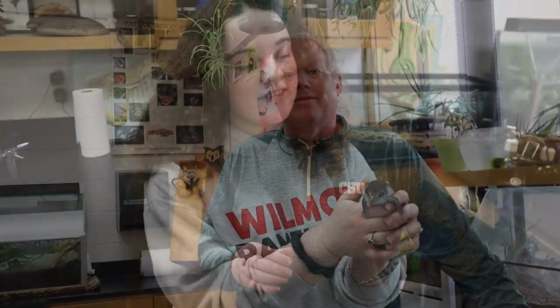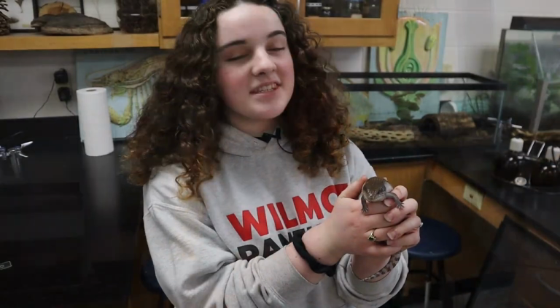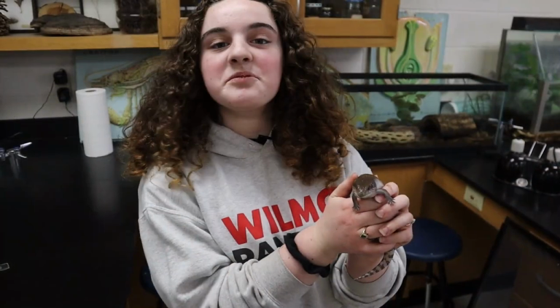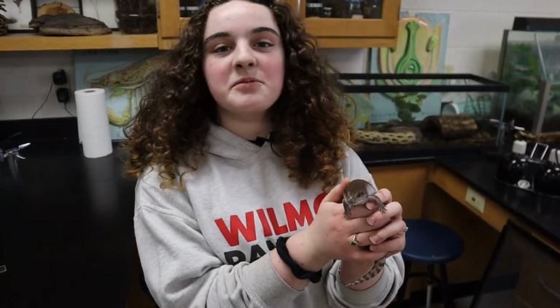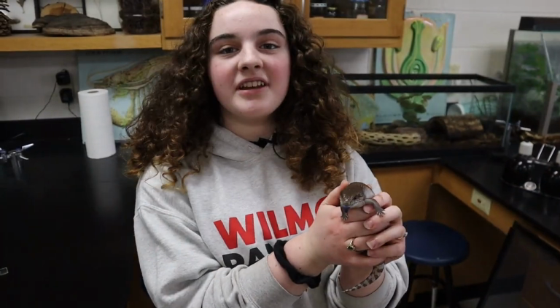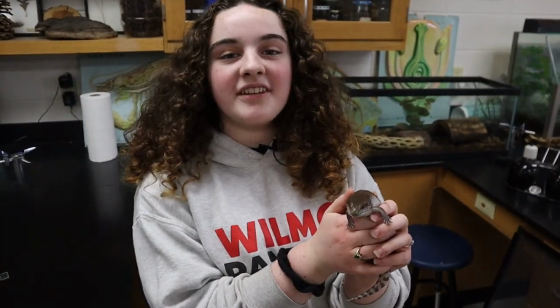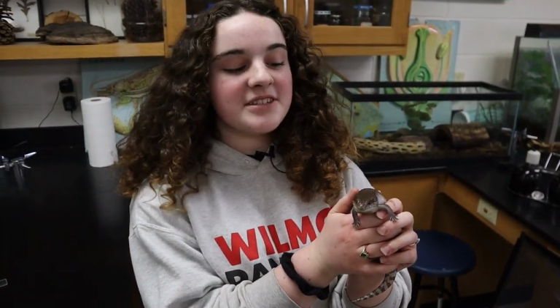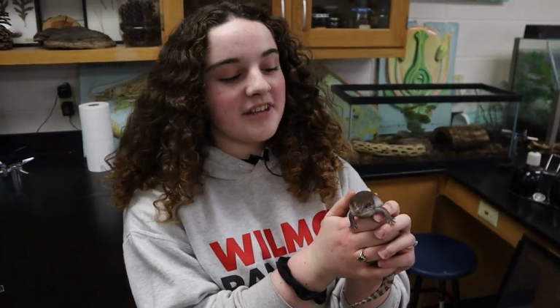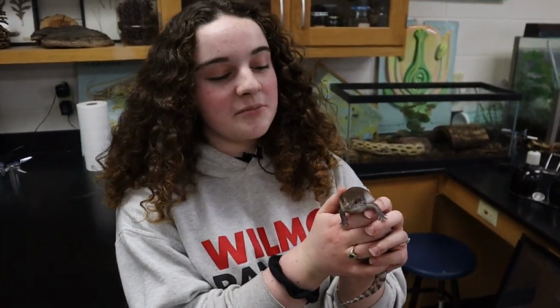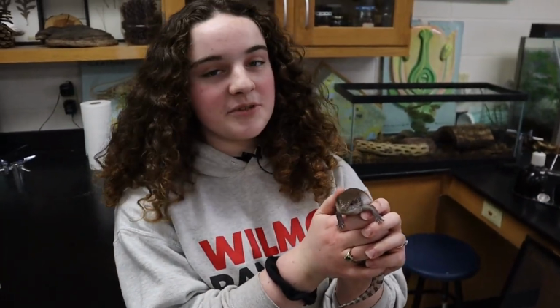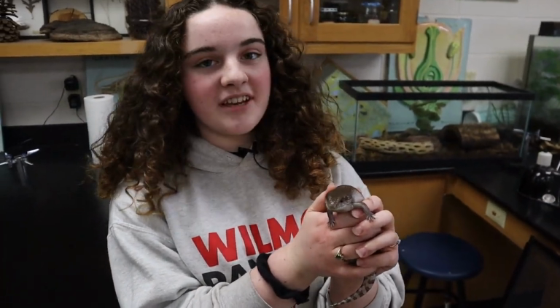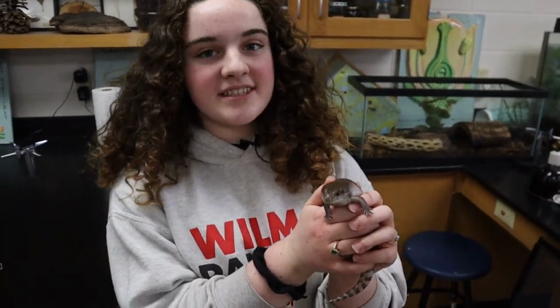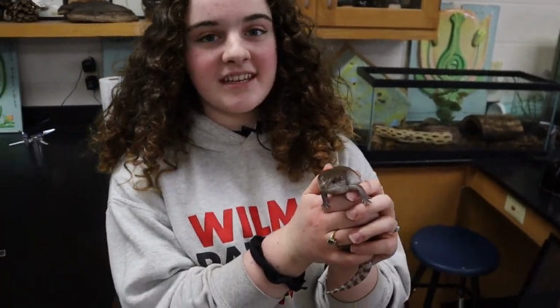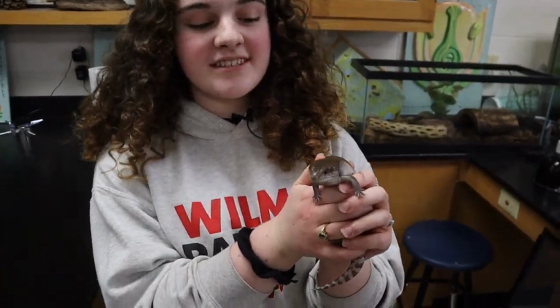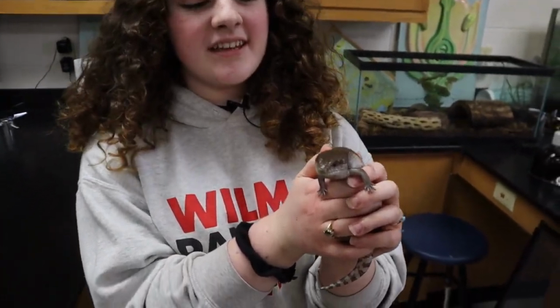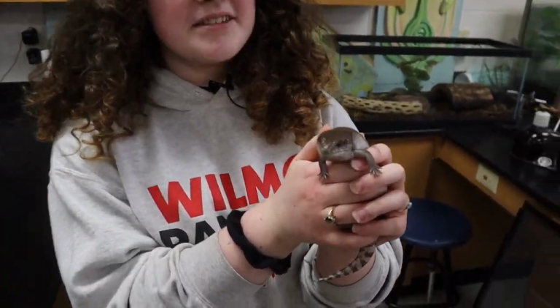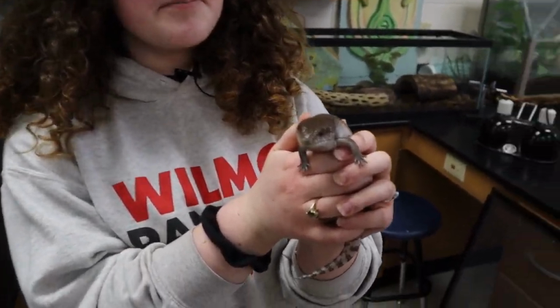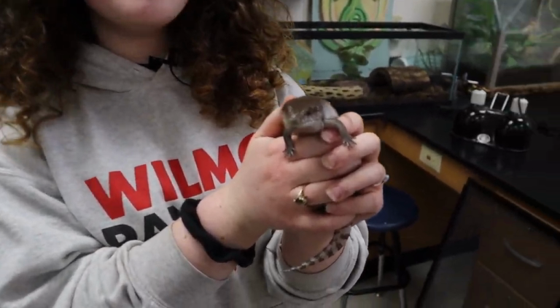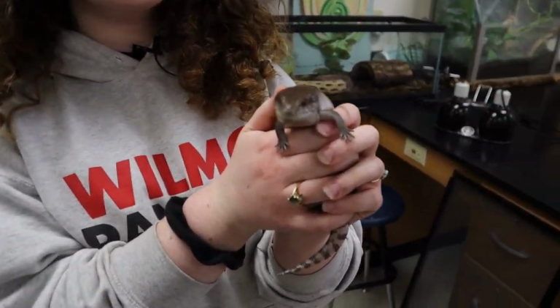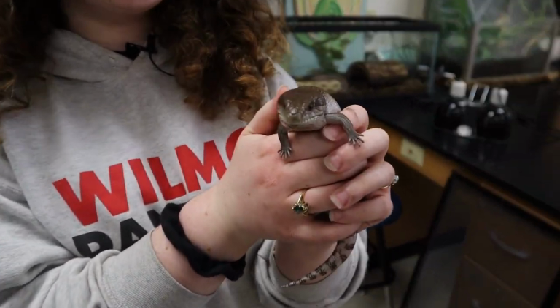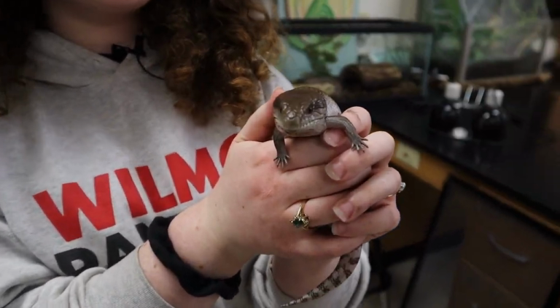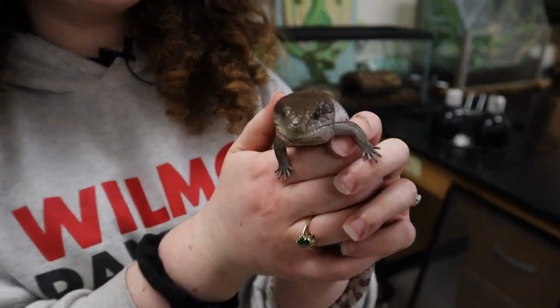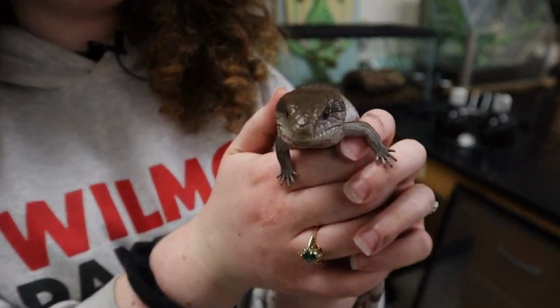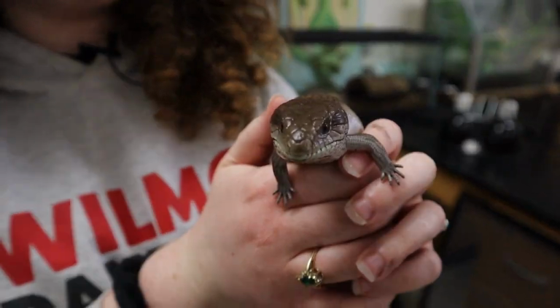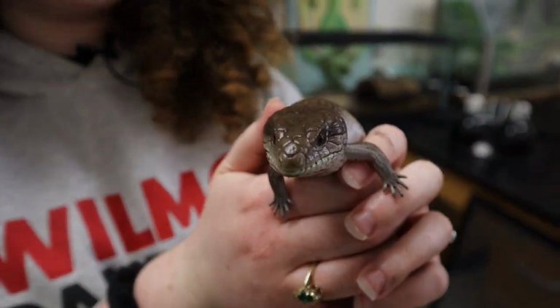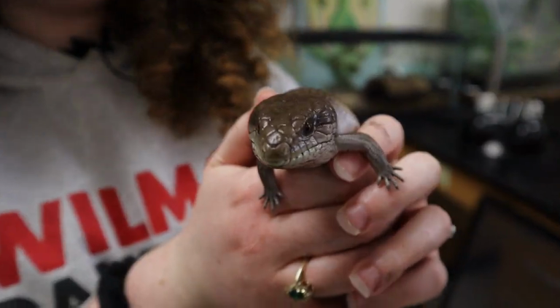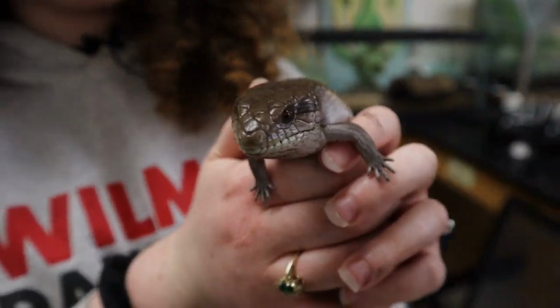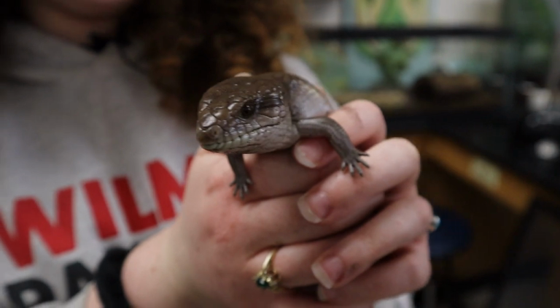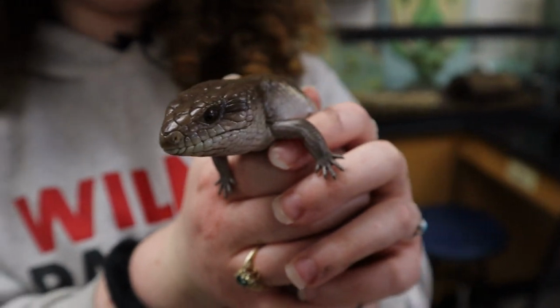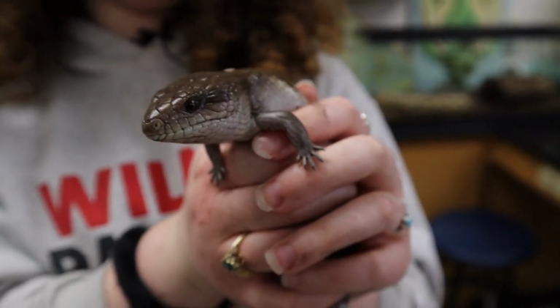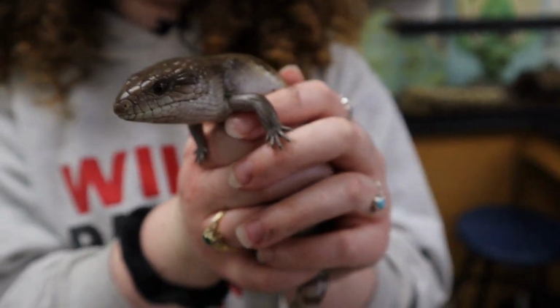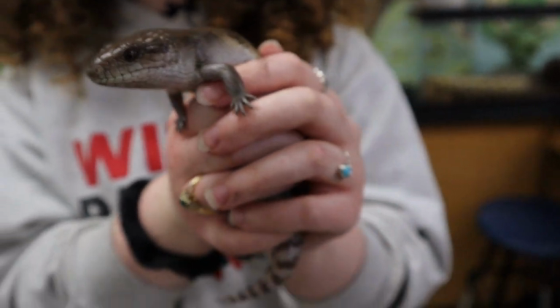This here is Blueberry, the Australian blue-tongued skink. Some people mistake him for a snake due to his arrow-shaped head and cool patterns.